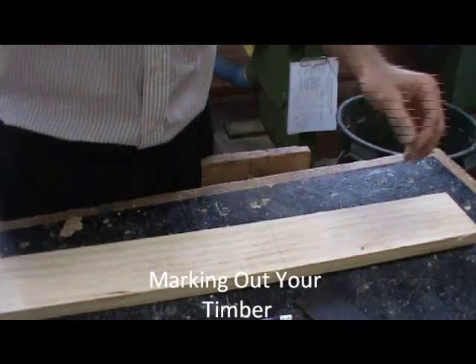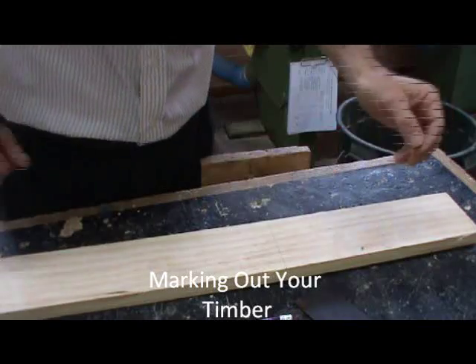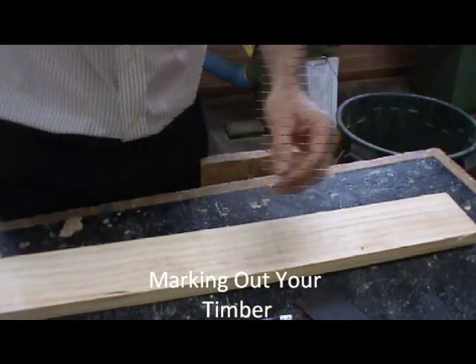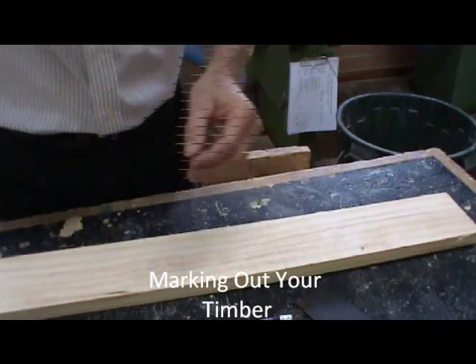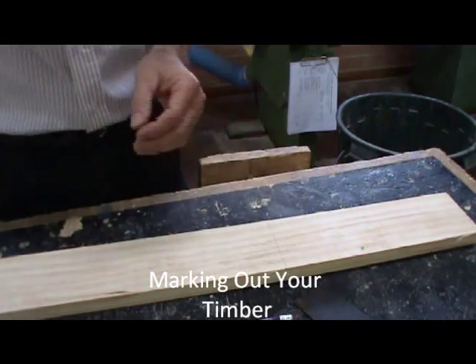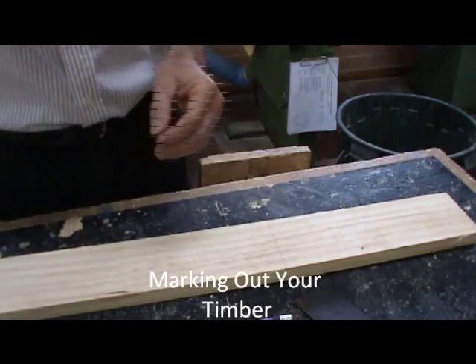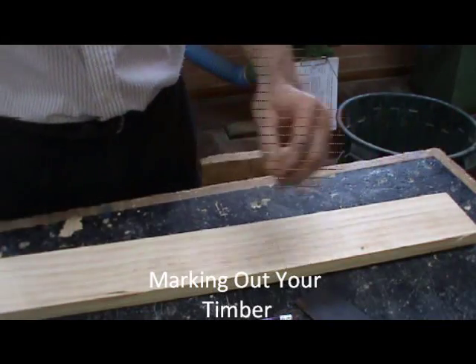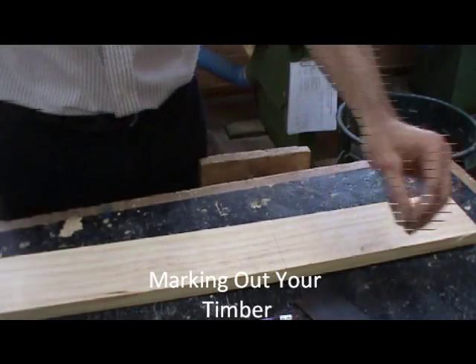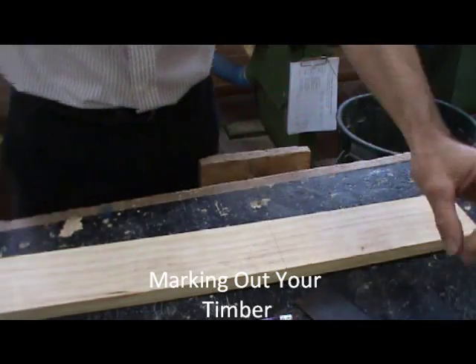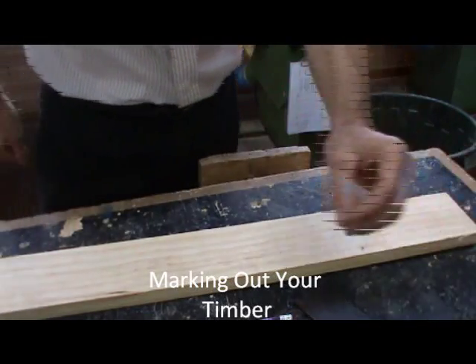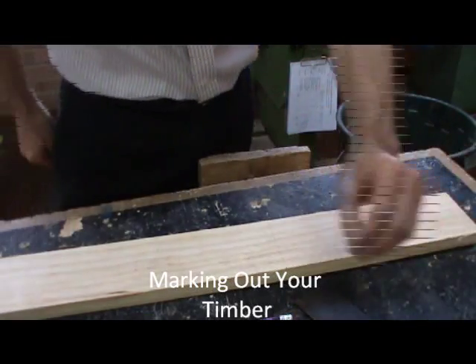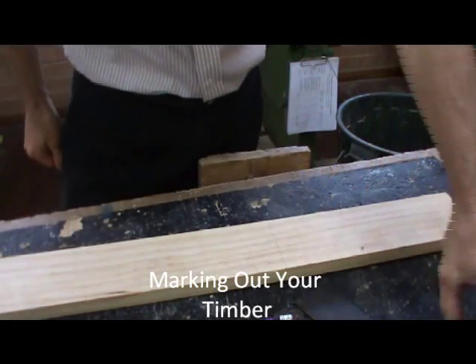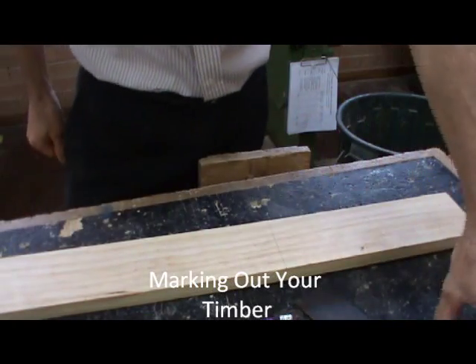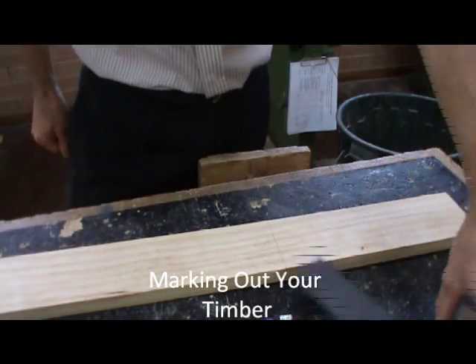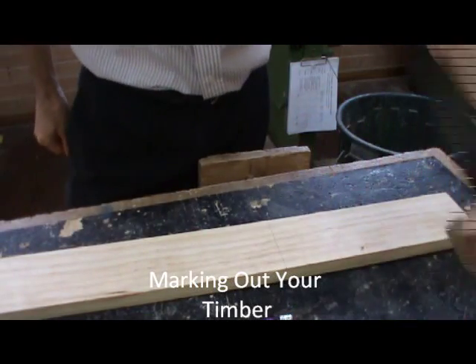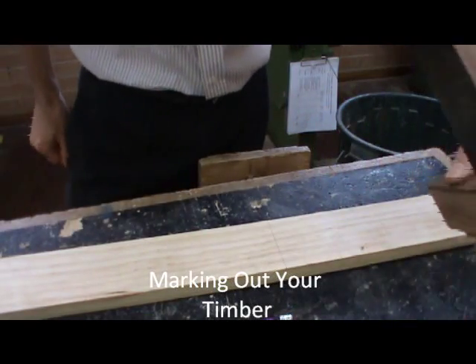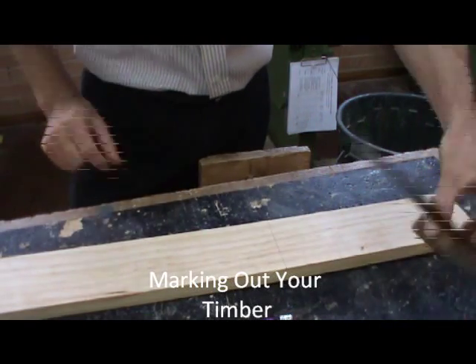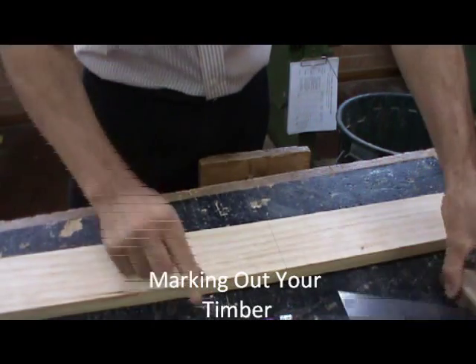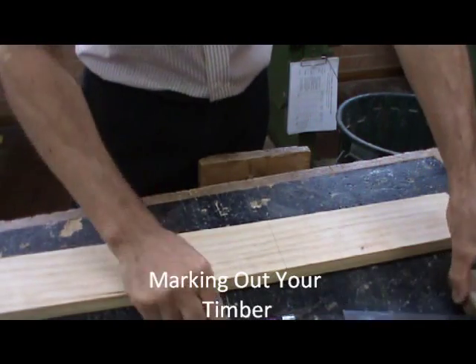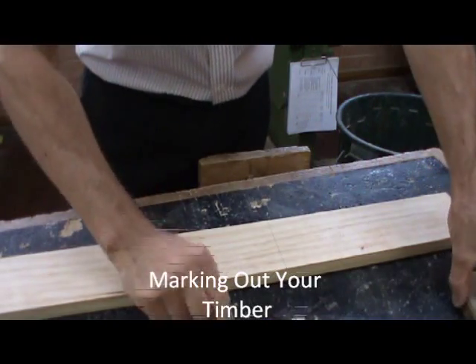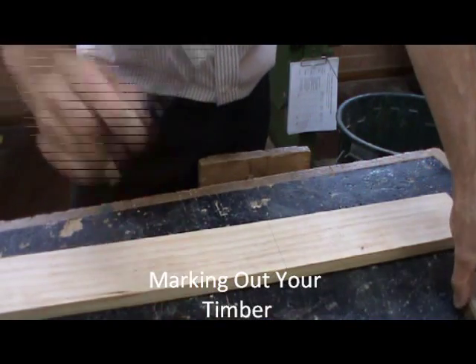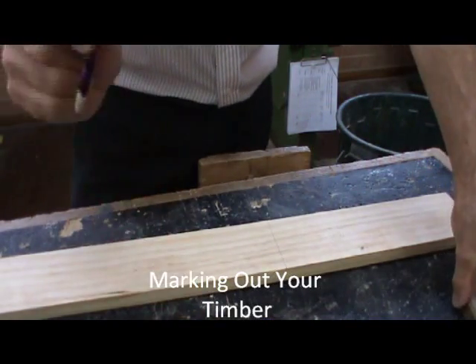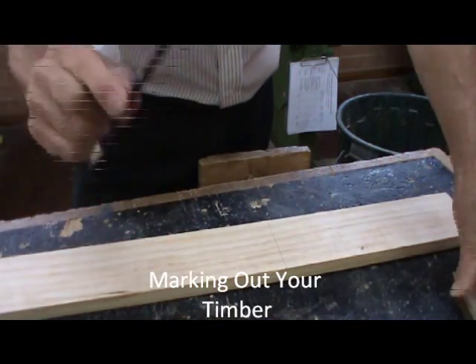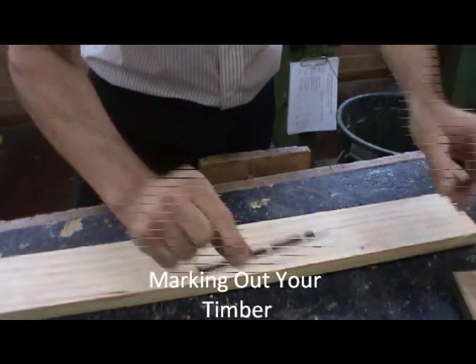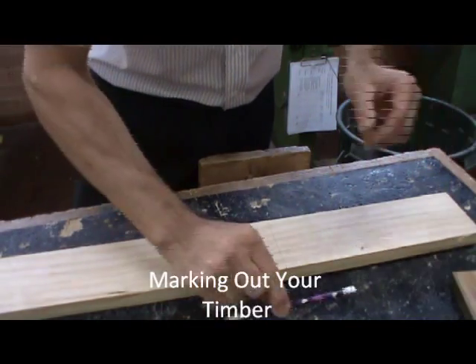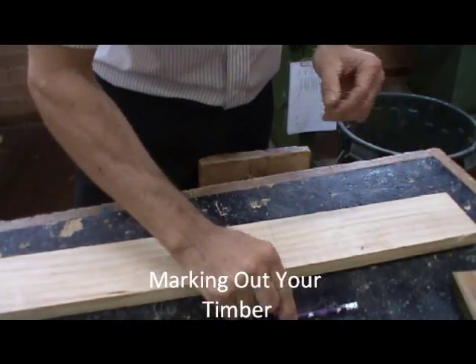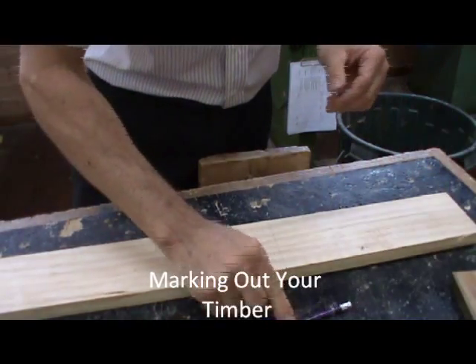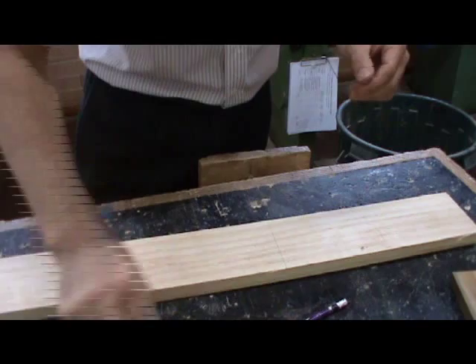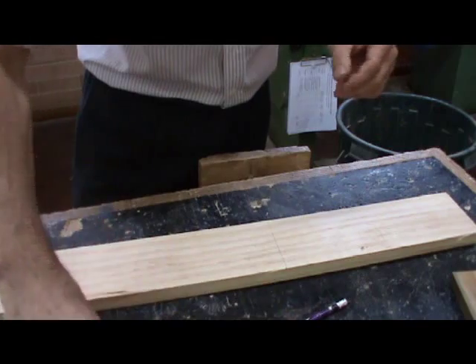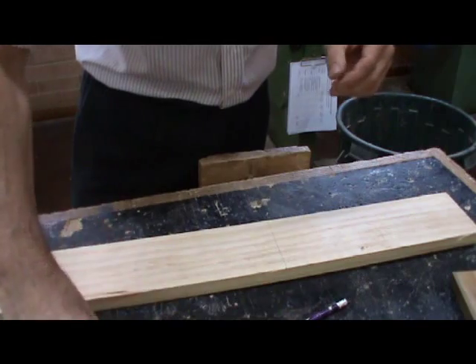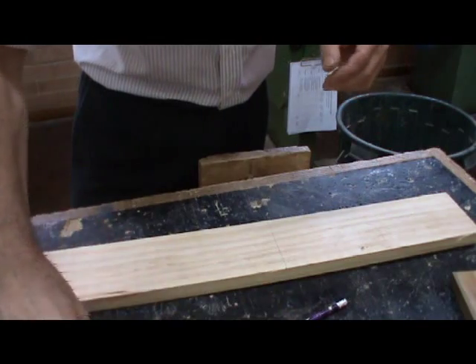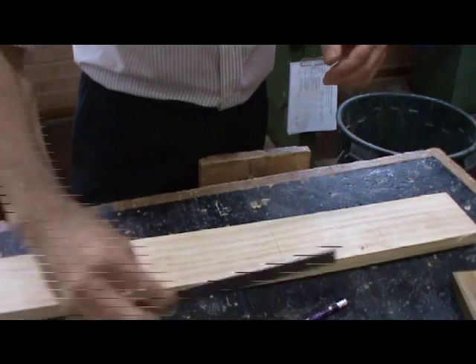We begin marking out by collecting our tri-square, our marking out pencil and our ruler.